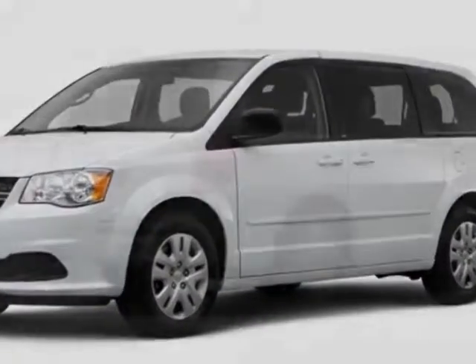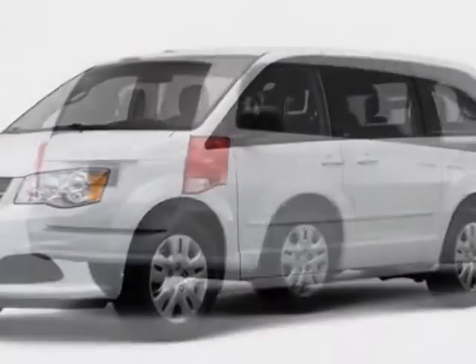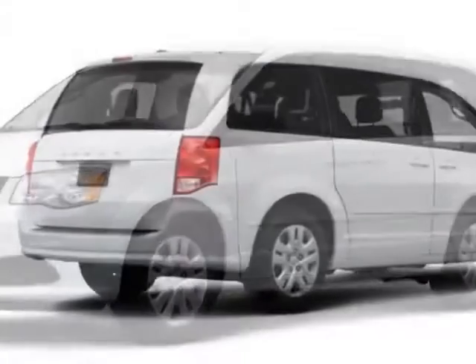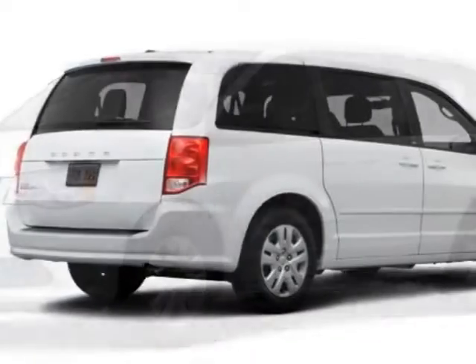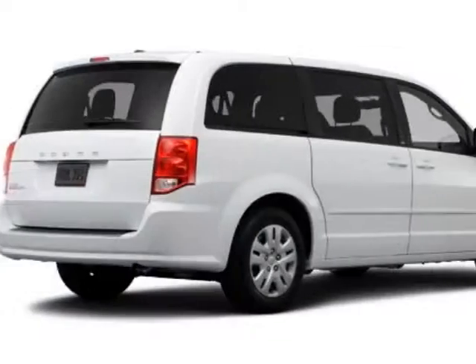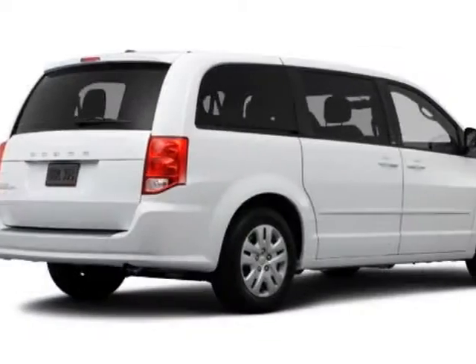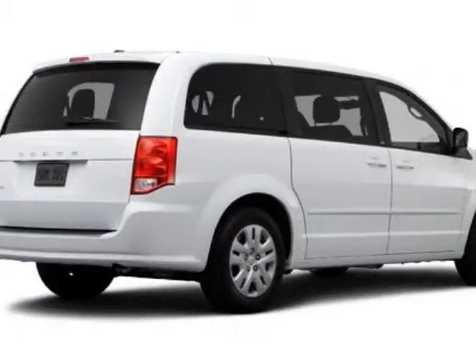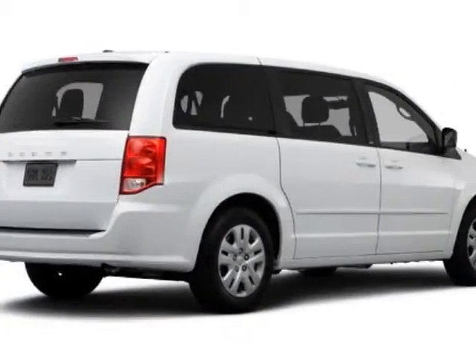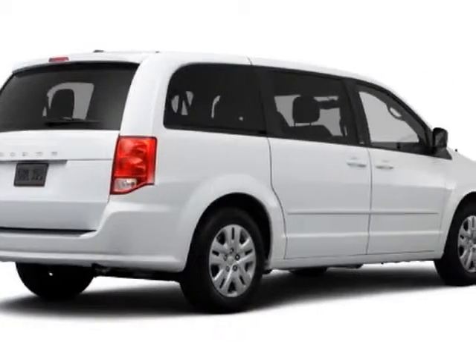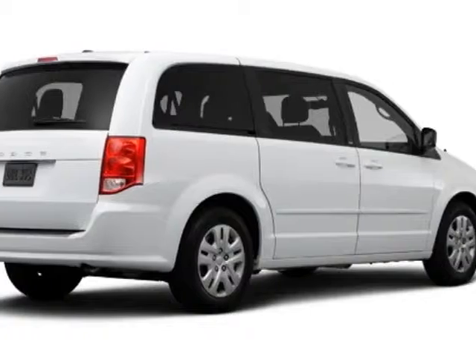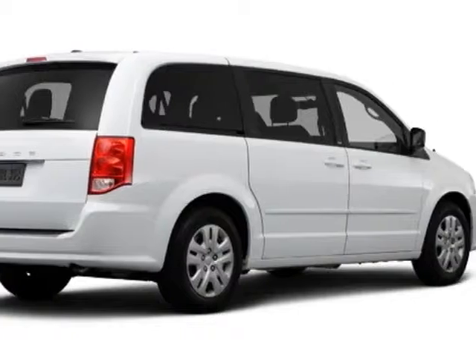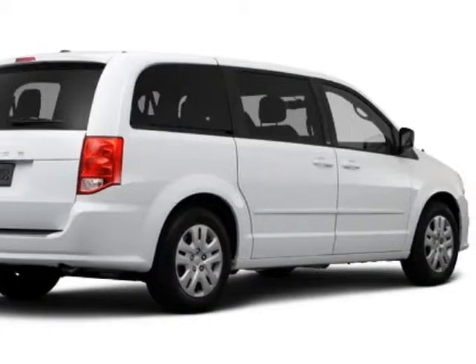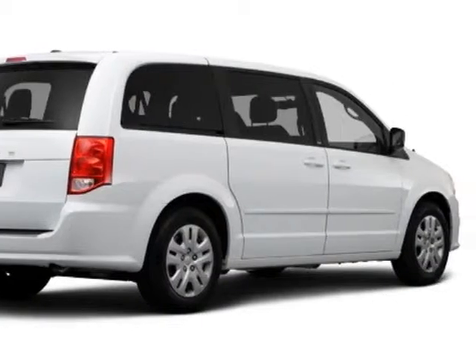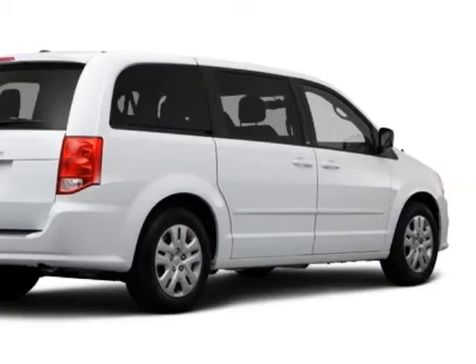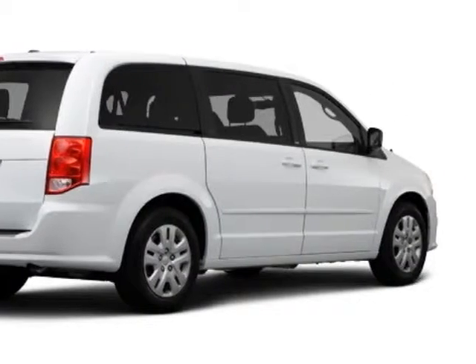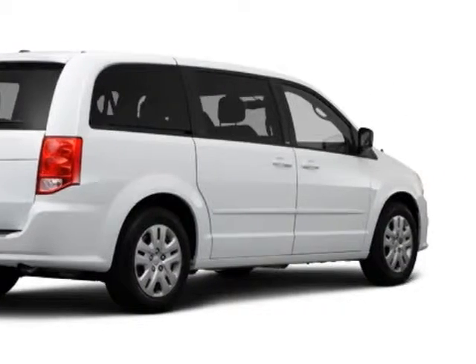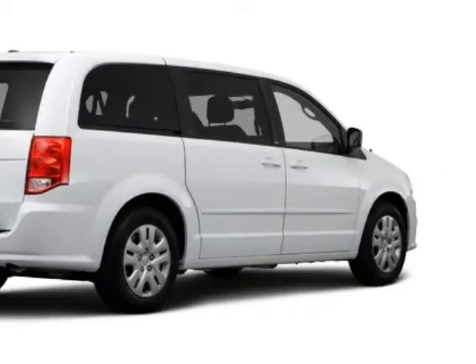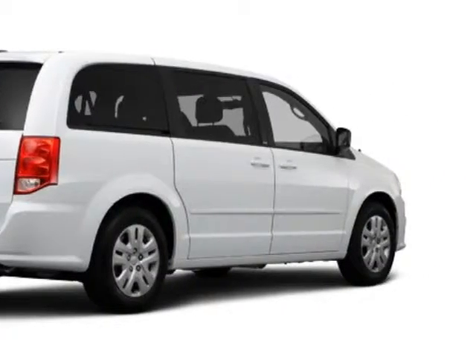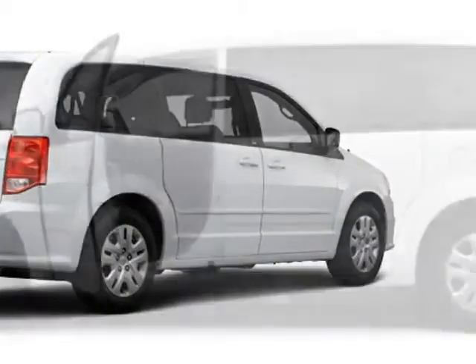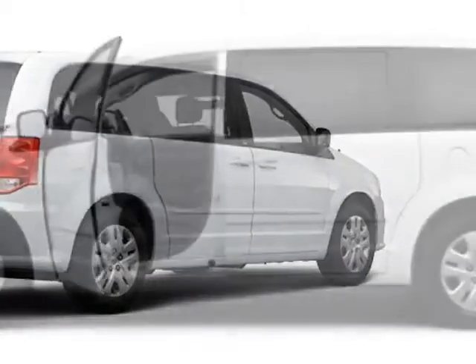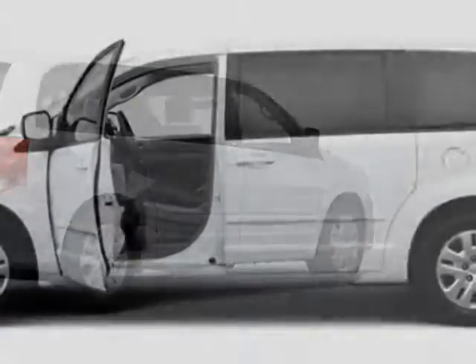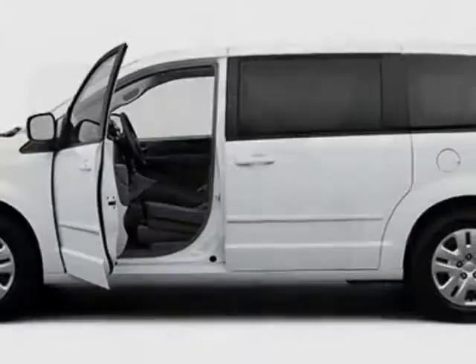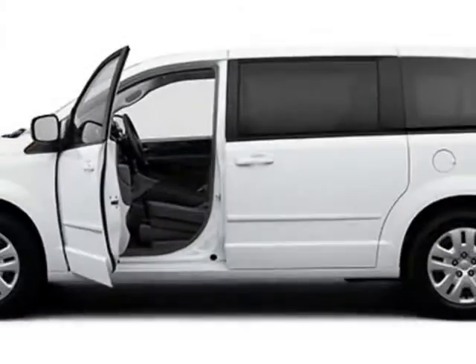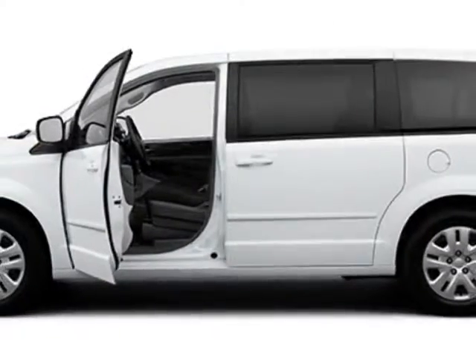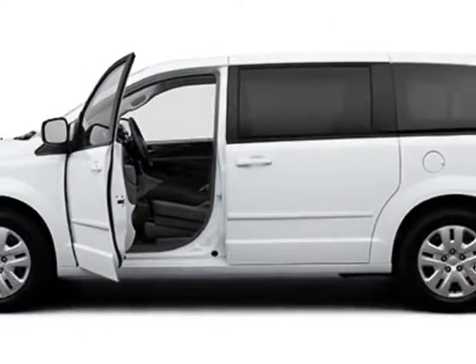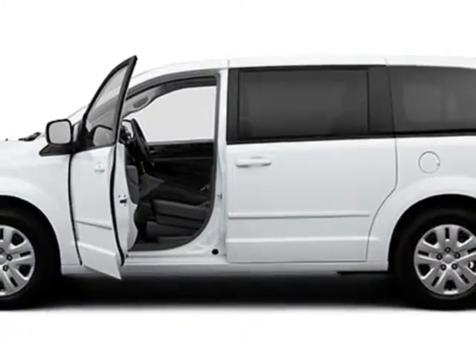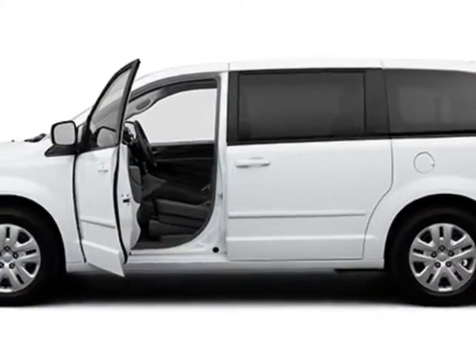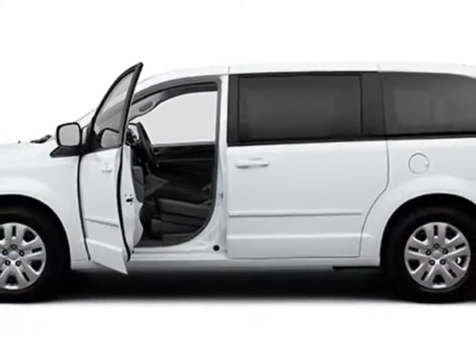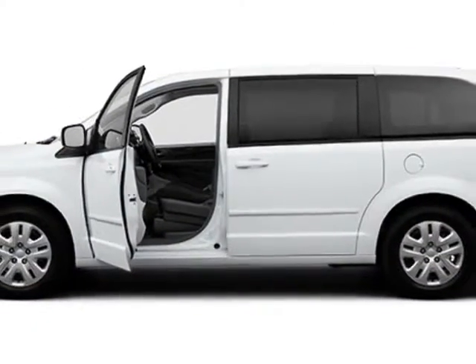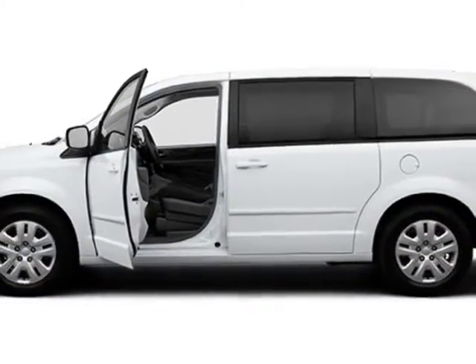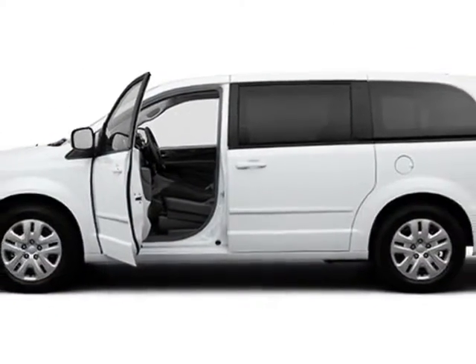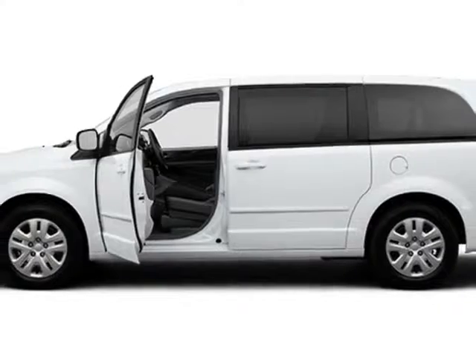This Grand Caravan boasts a 3.6 liter engine and has a 6-speed automatic transmission.